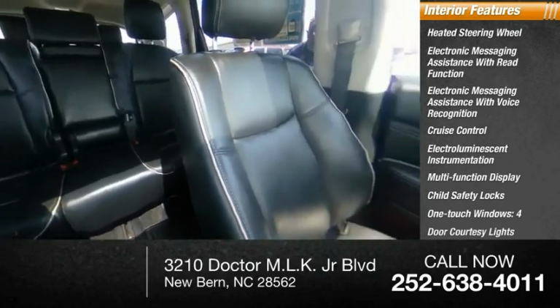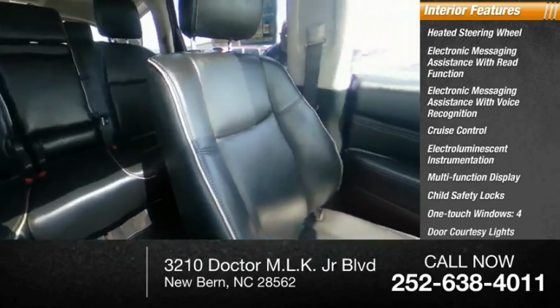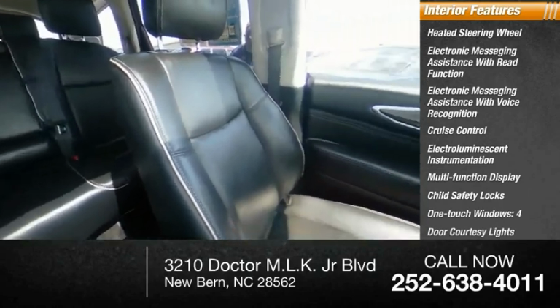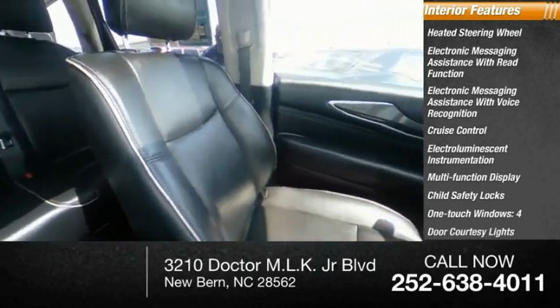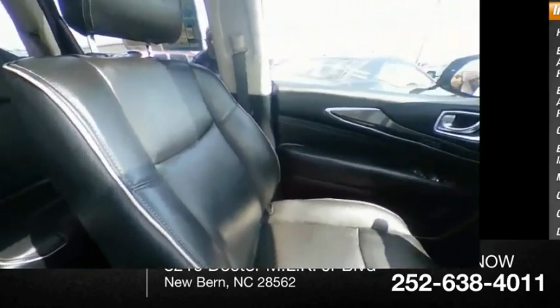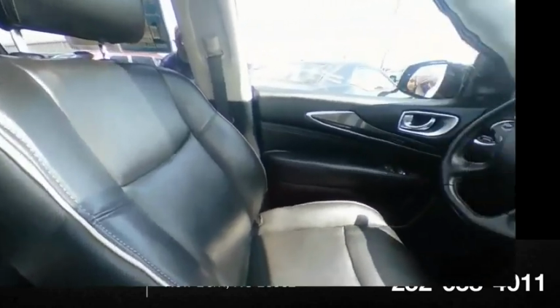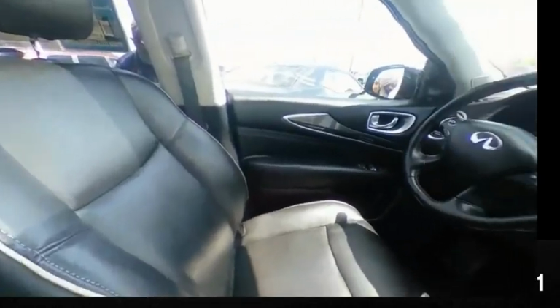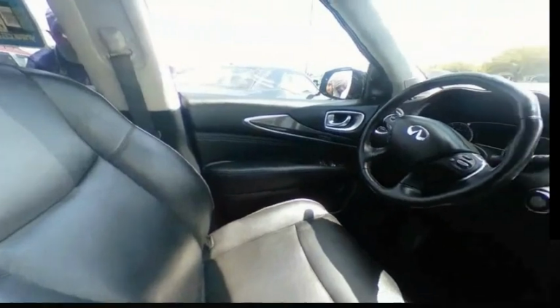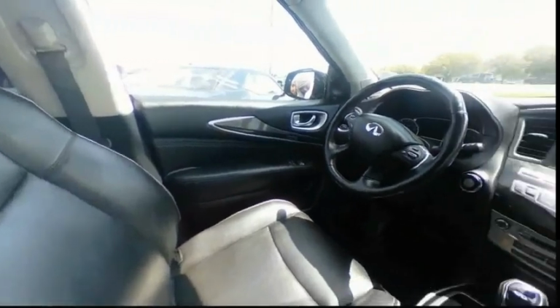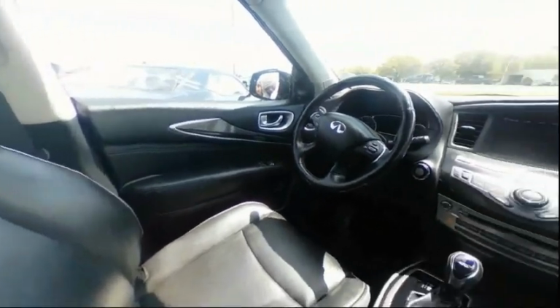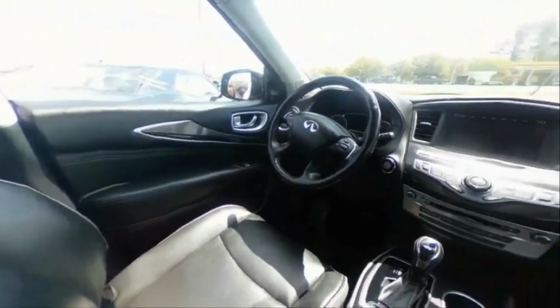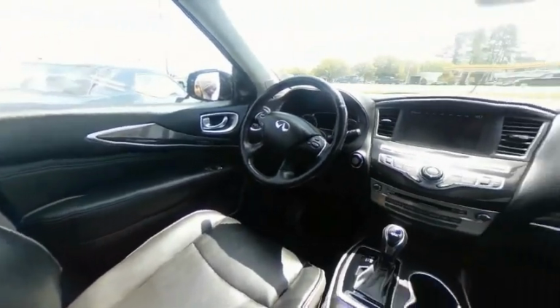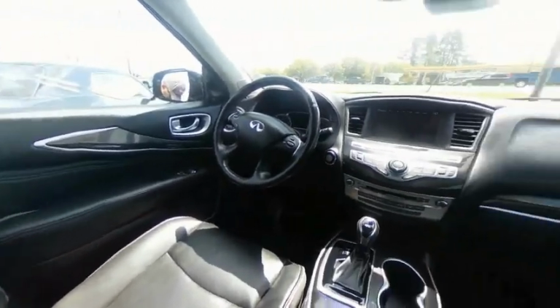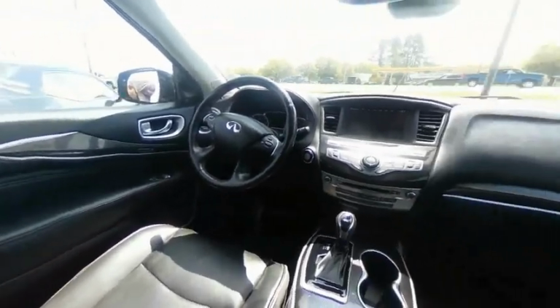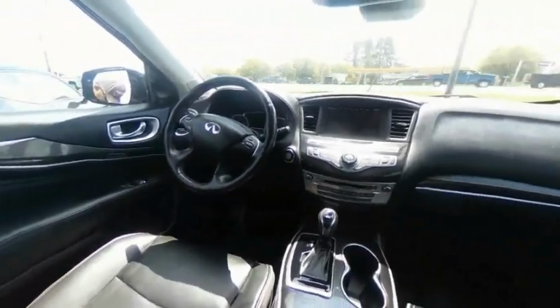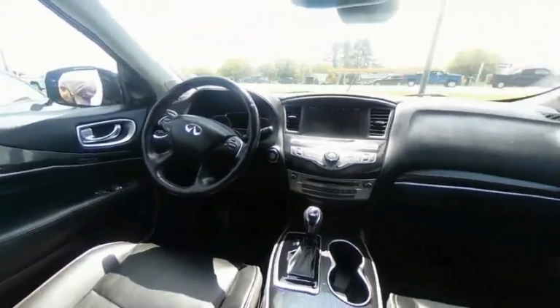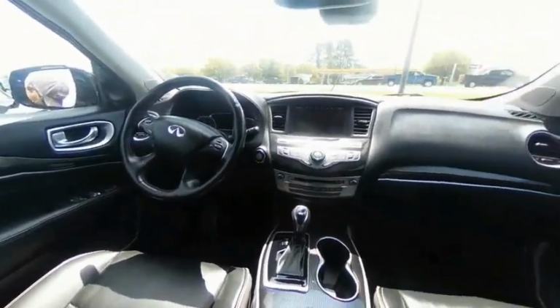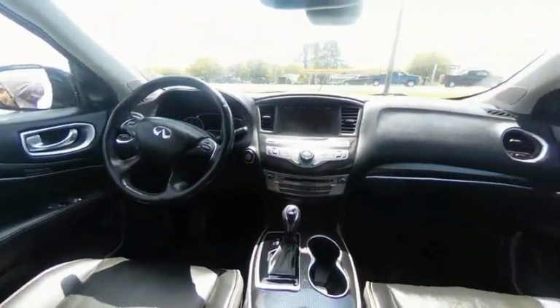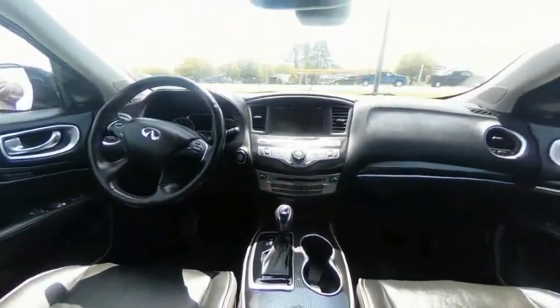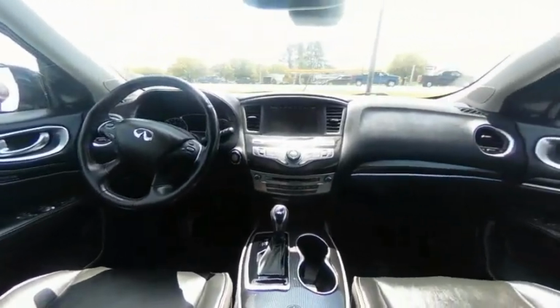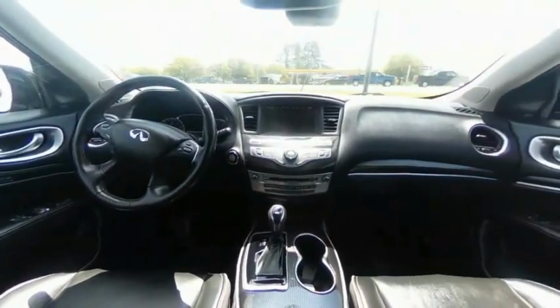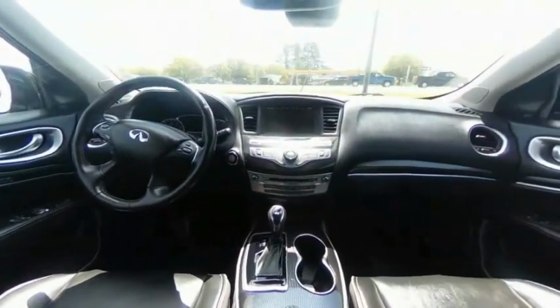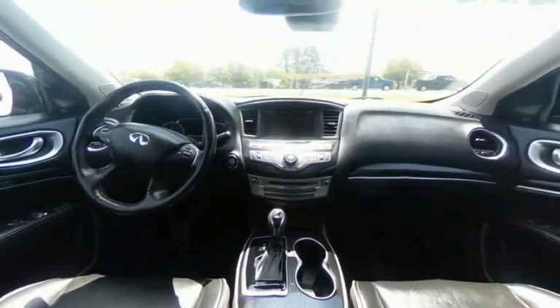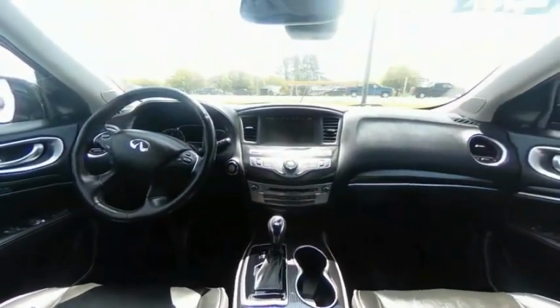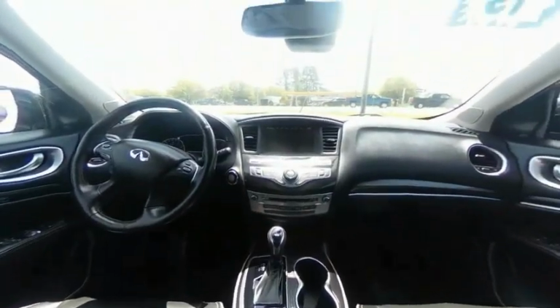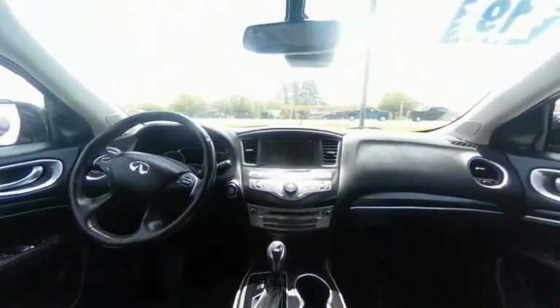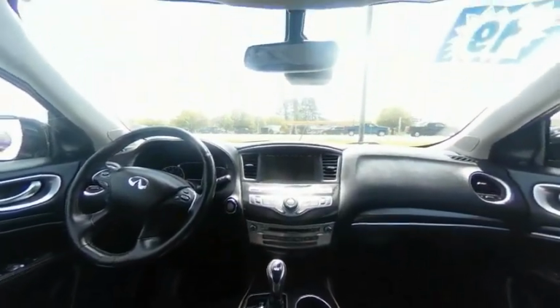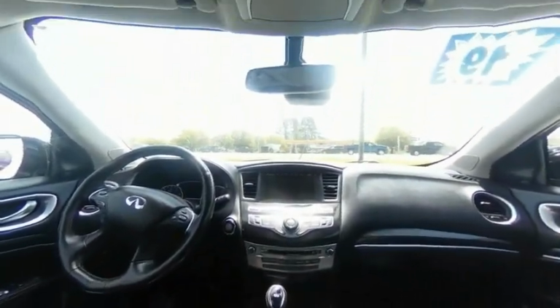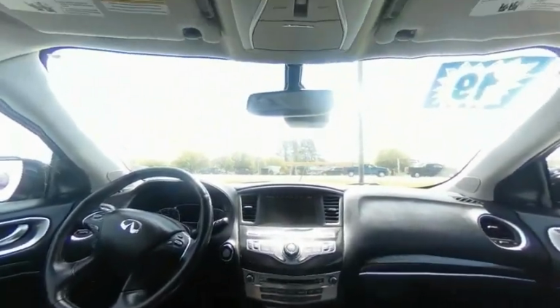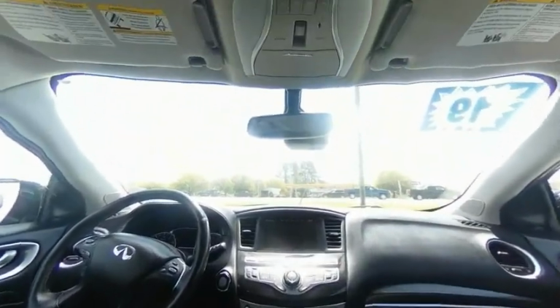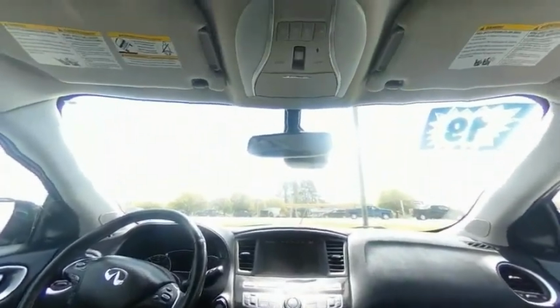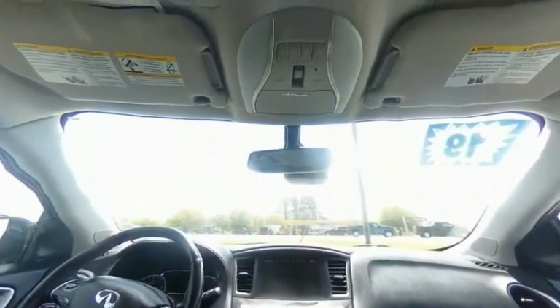Tachometer. Searching for a dependable vehicle that looks great too? You found it, so stop in today.